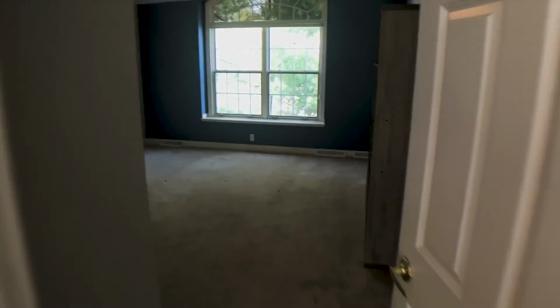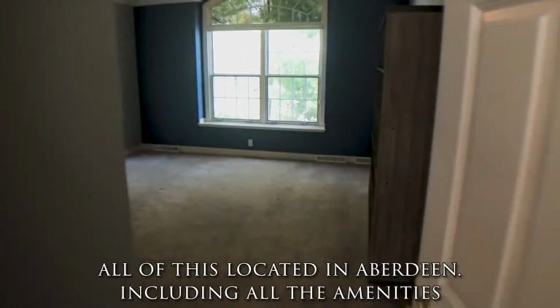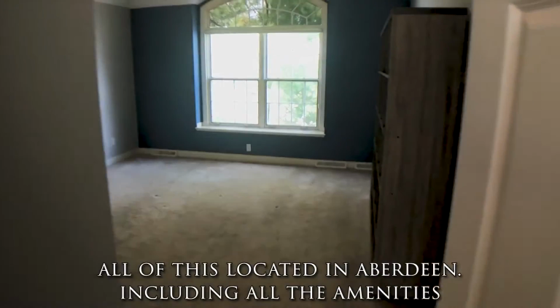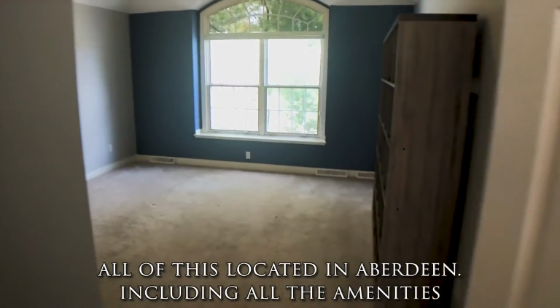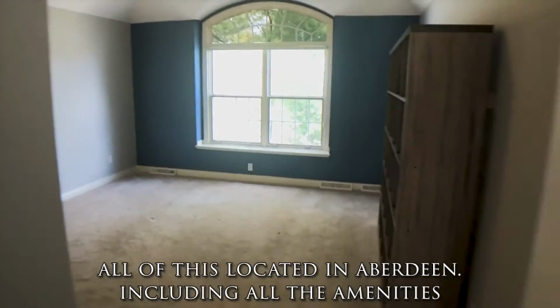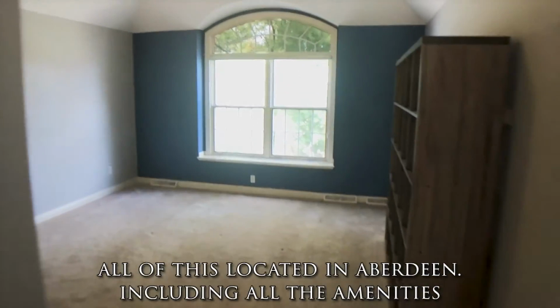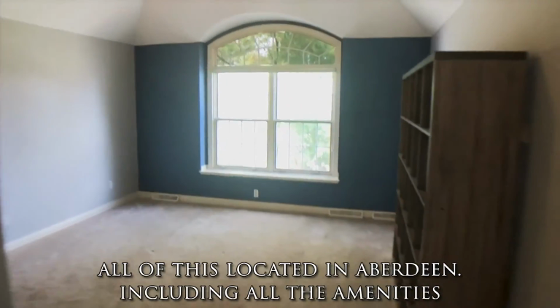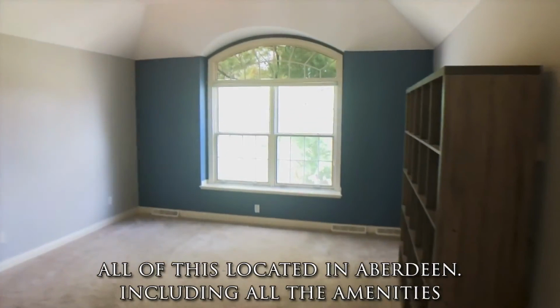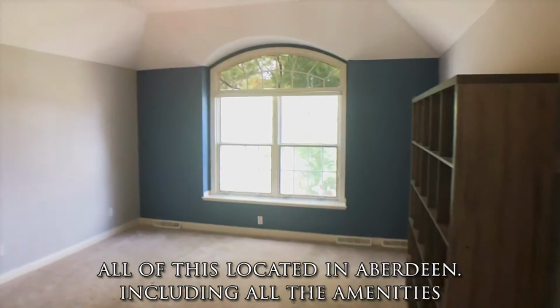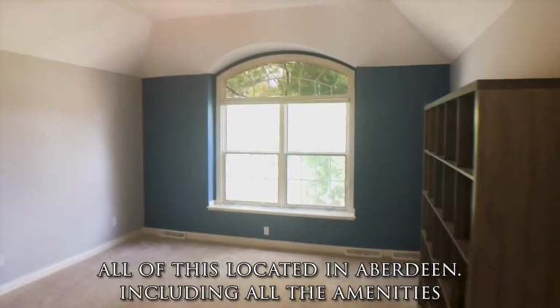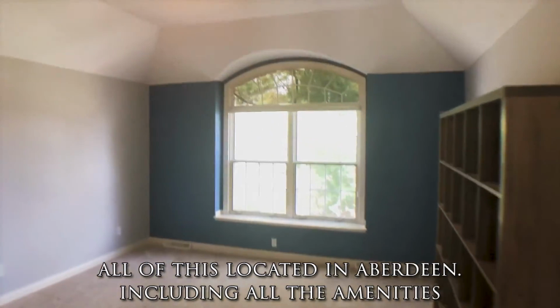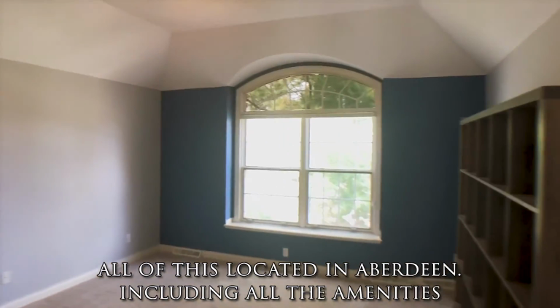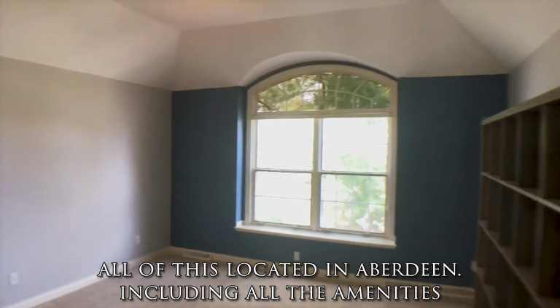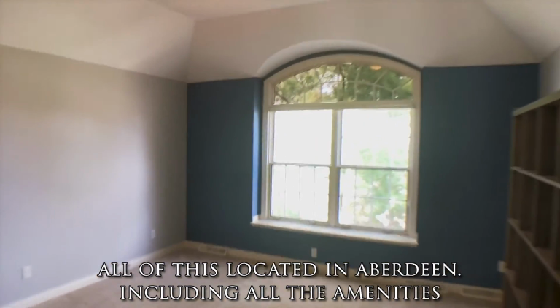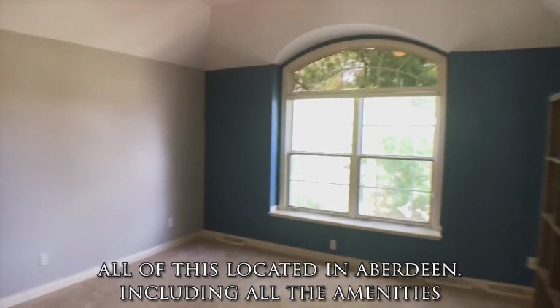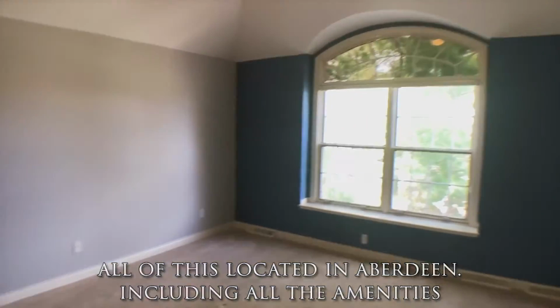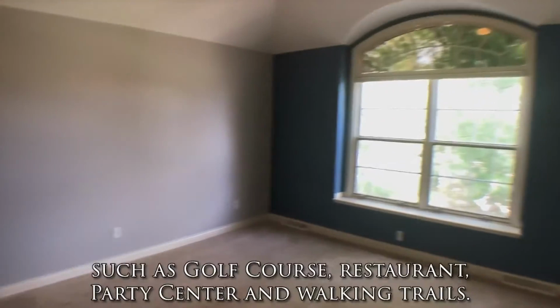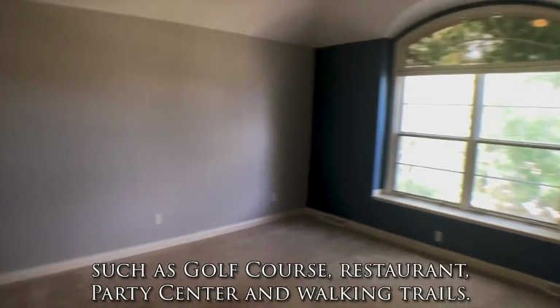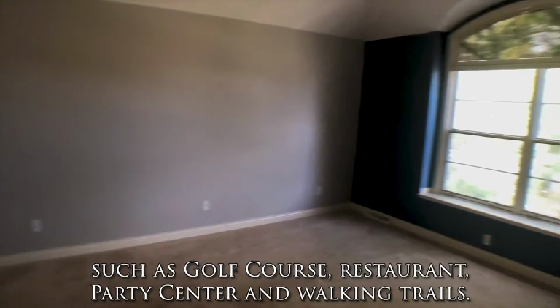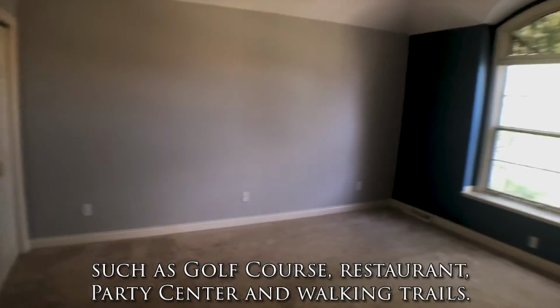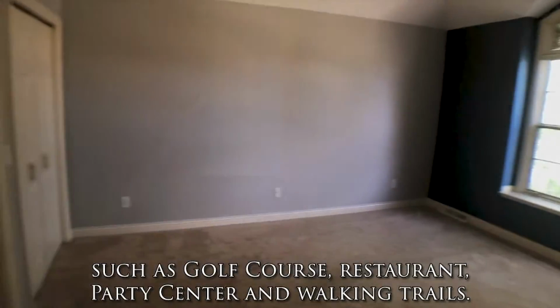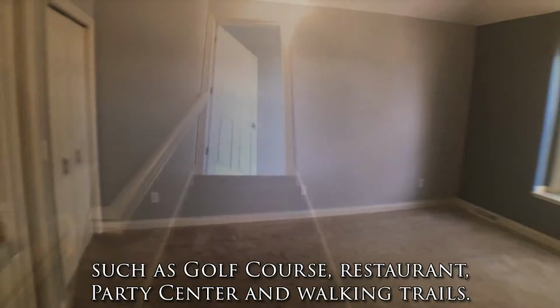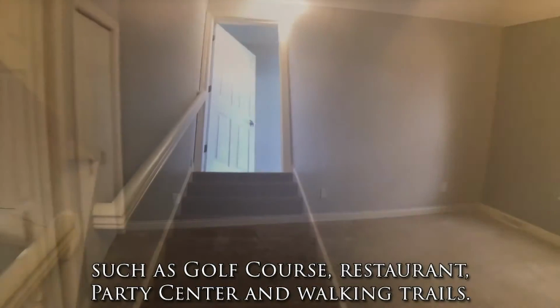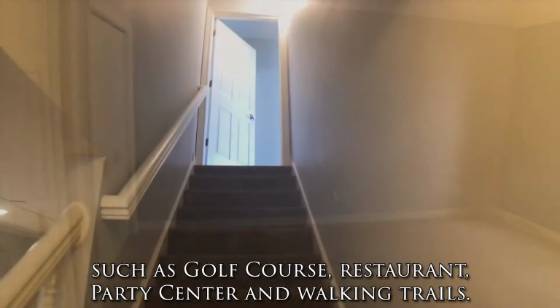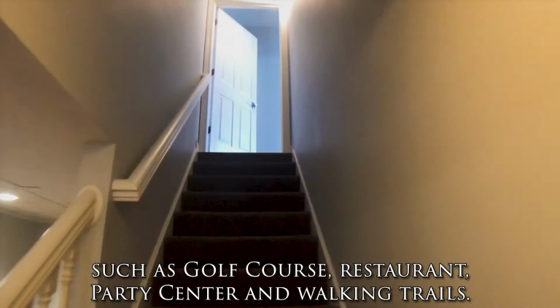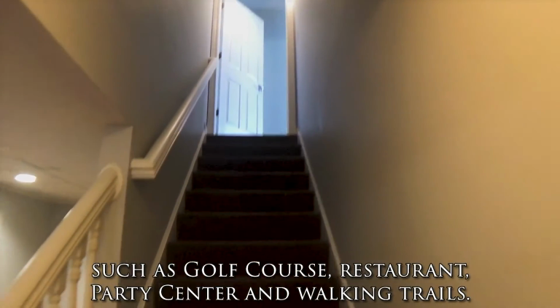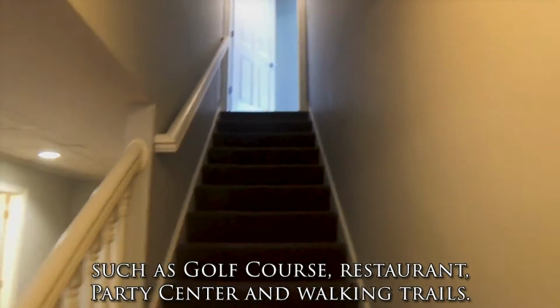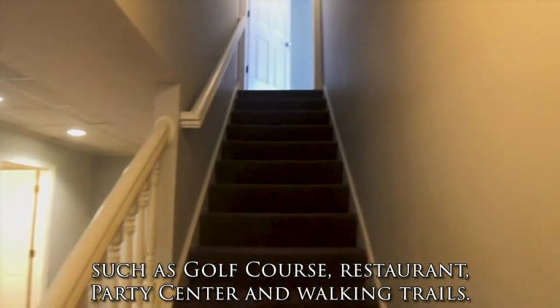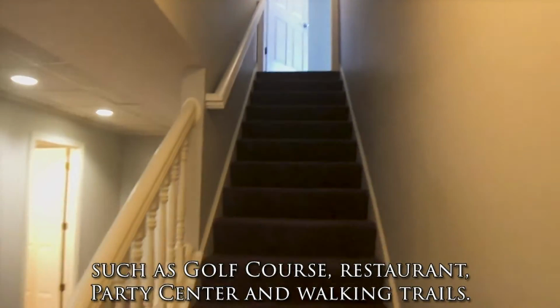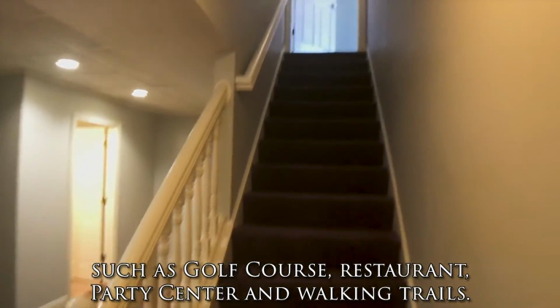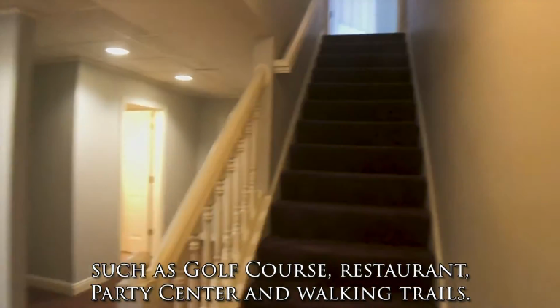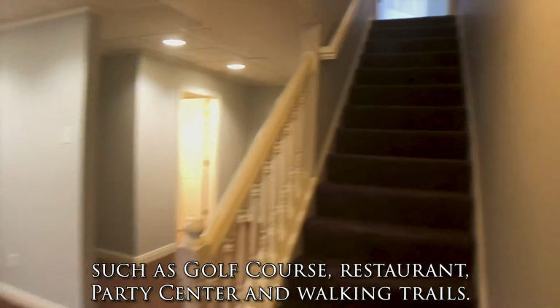All of this located in Aberdeen, including all the amenities such as golf course, restaurant, party center, and walking trails.